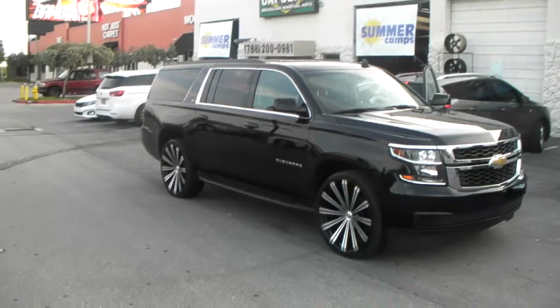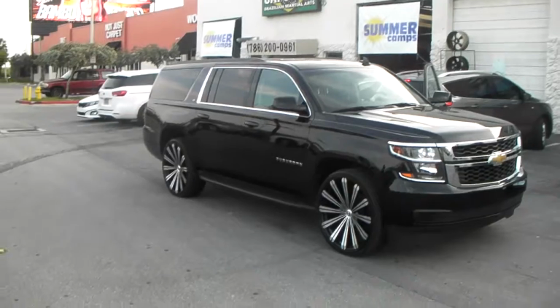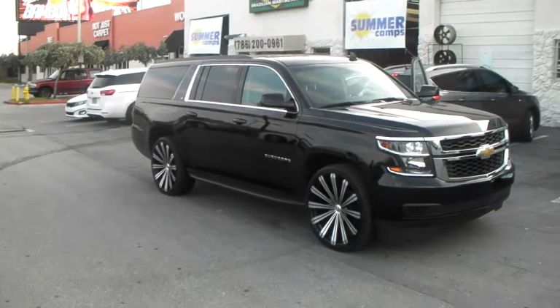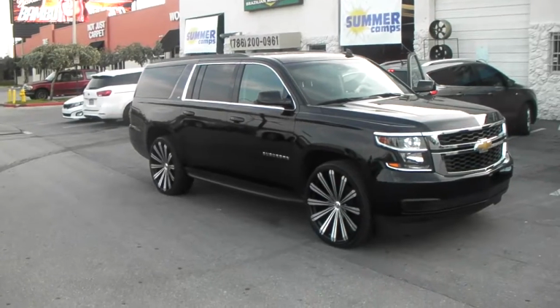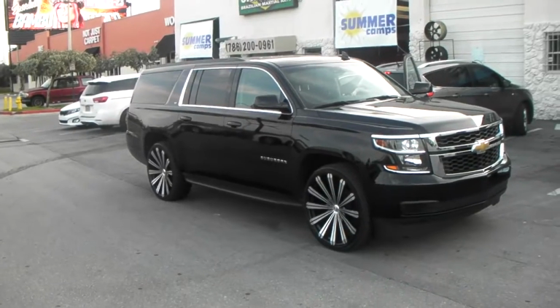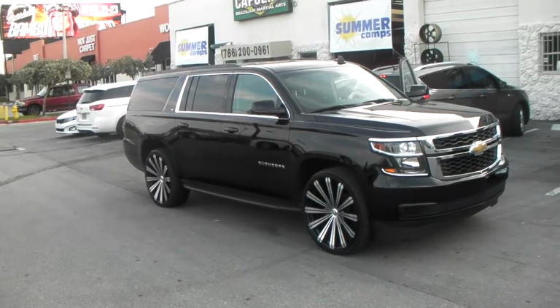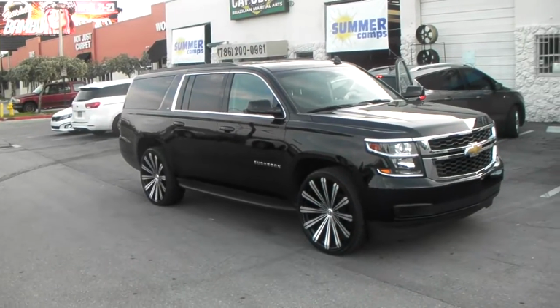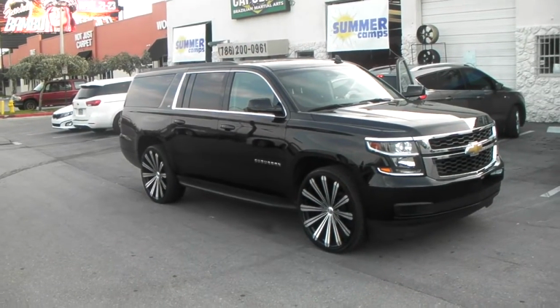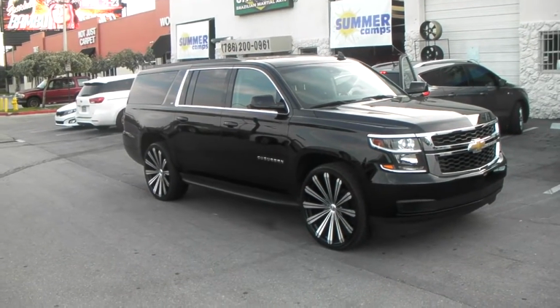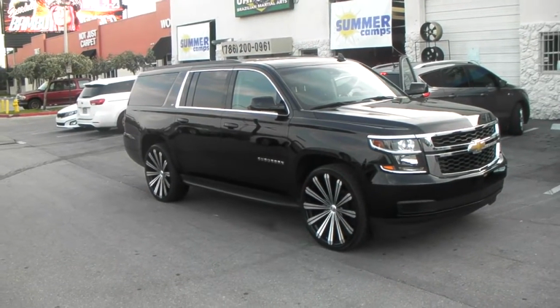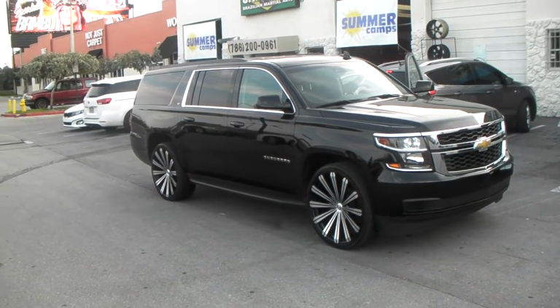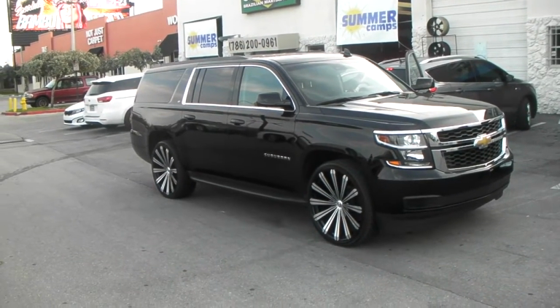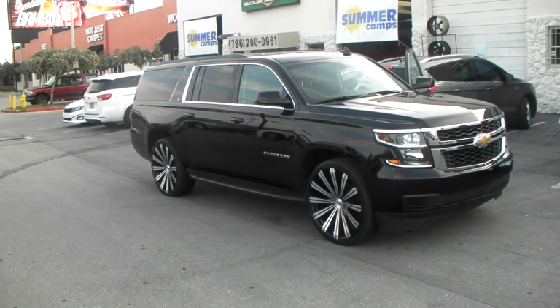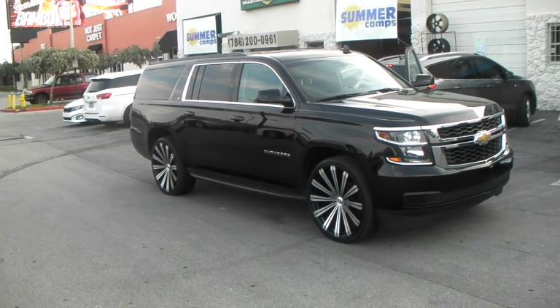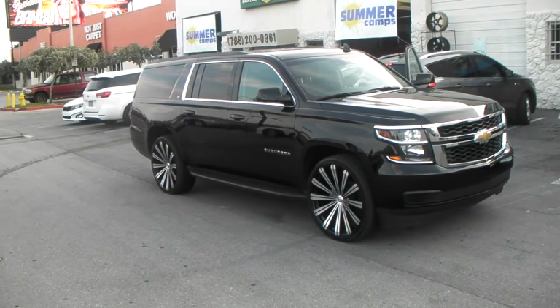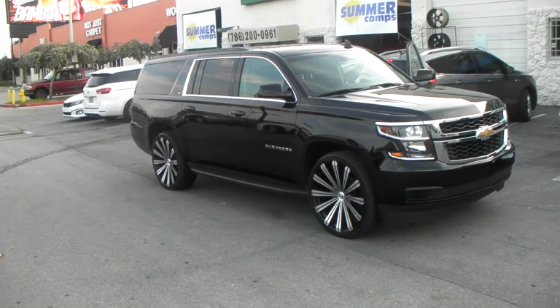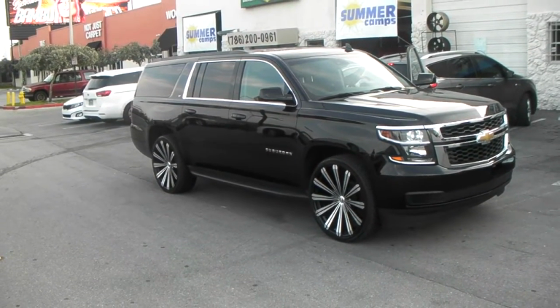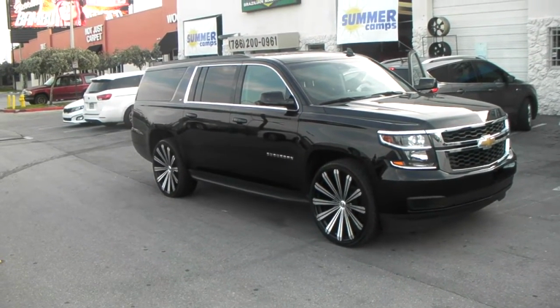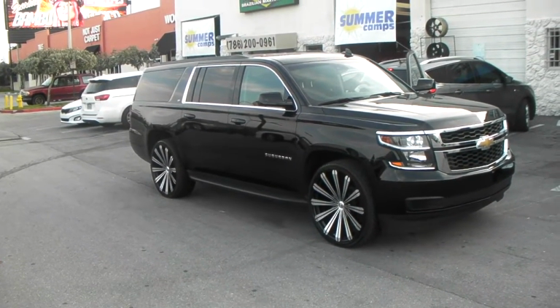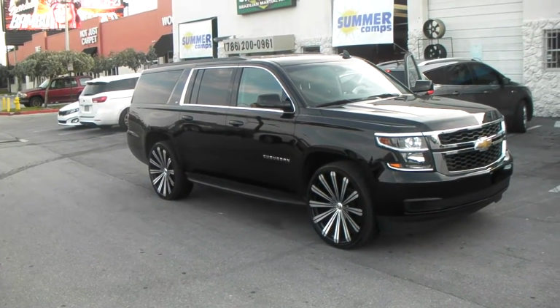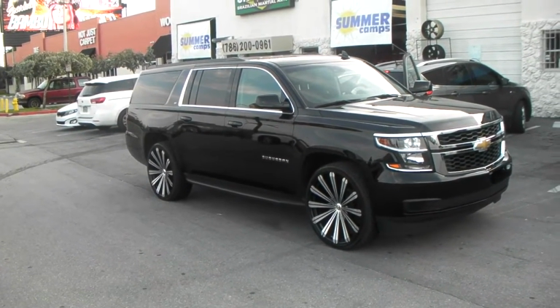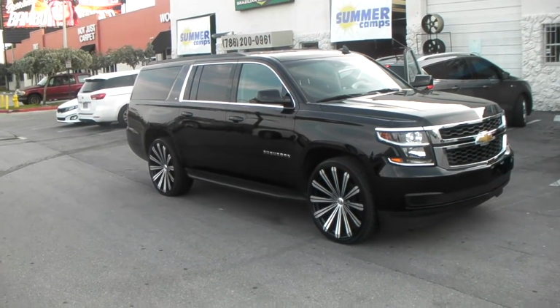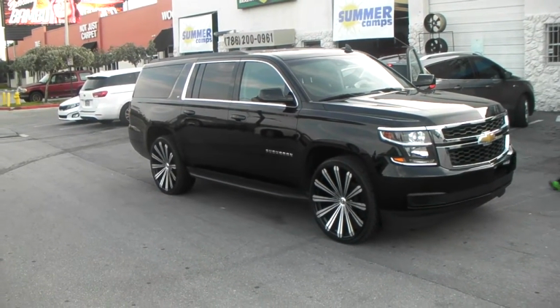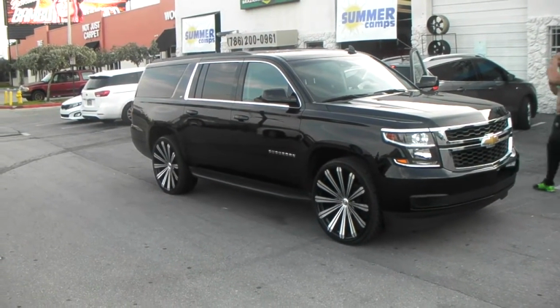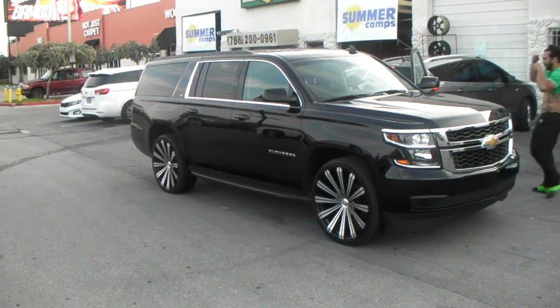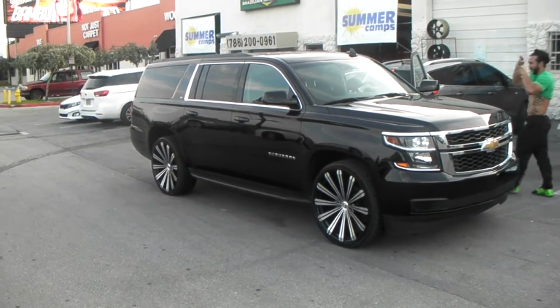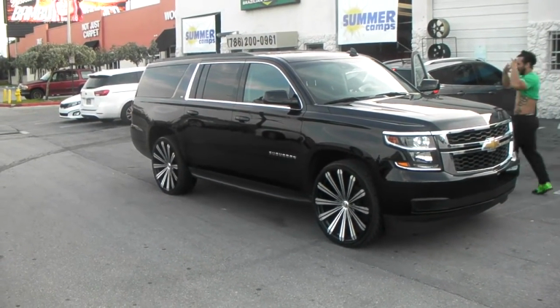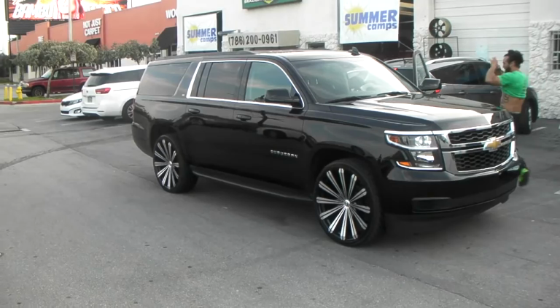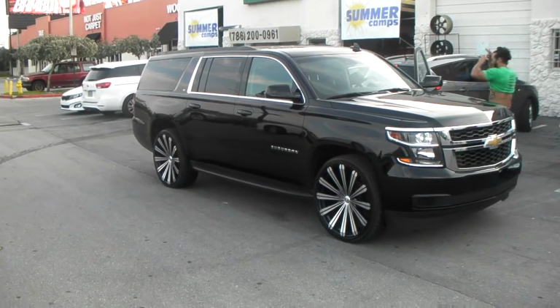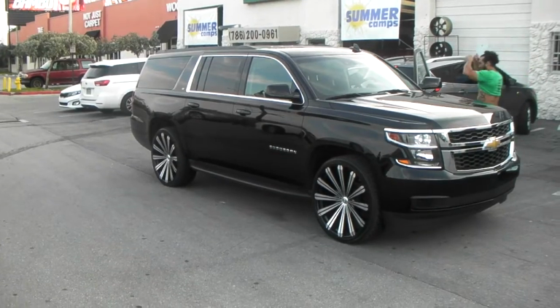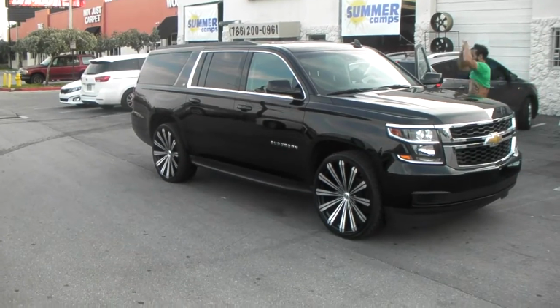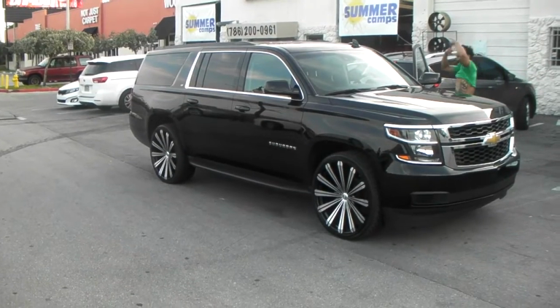This is your boy KP from Dobson Tires TV at DobsonTires.com. Tires, wheels, and delivery to your door.